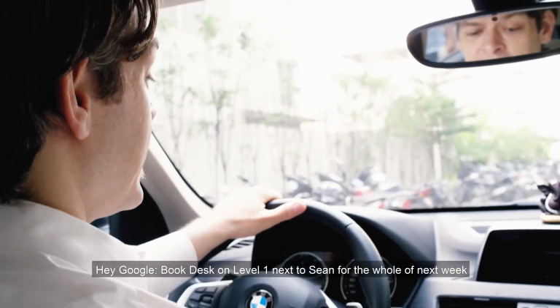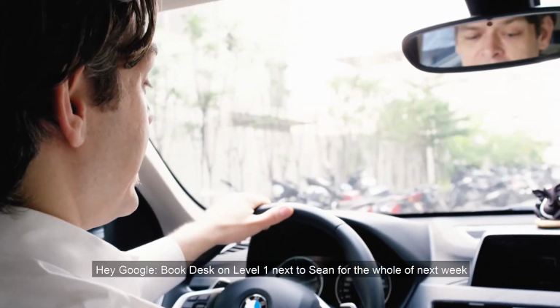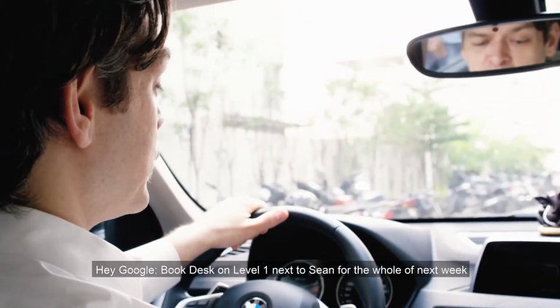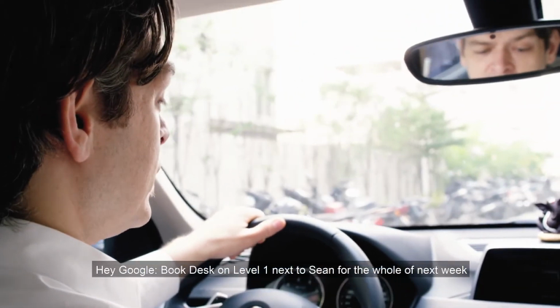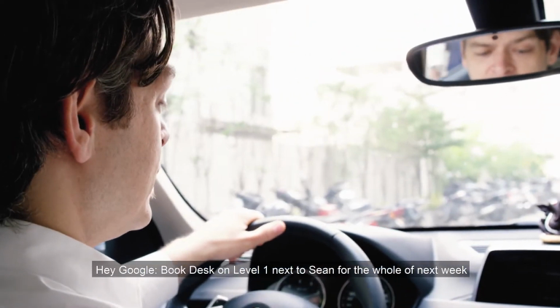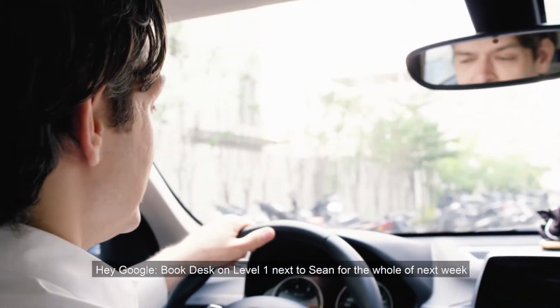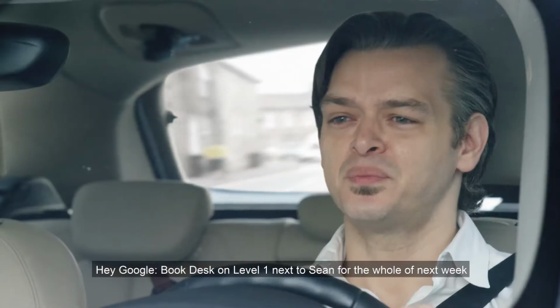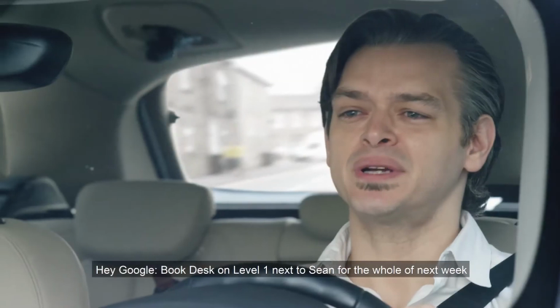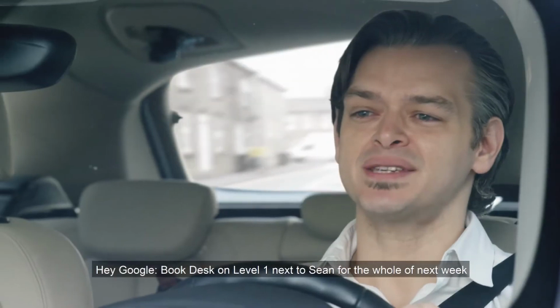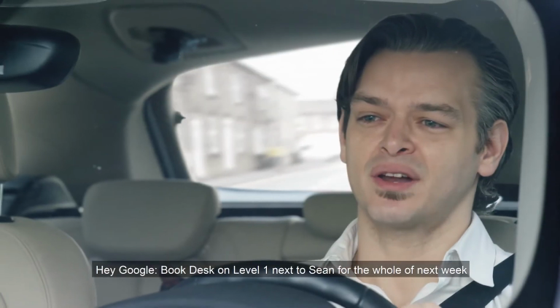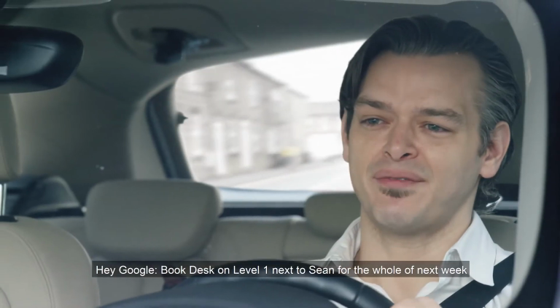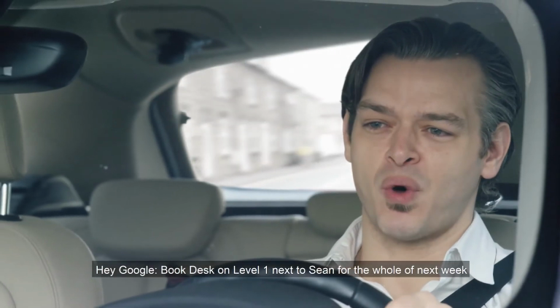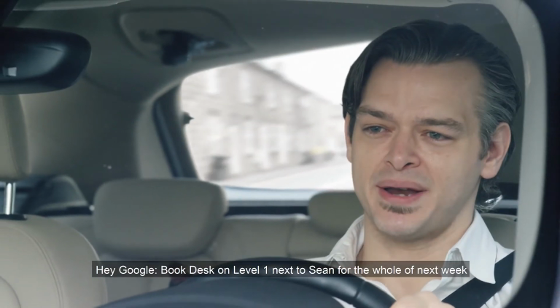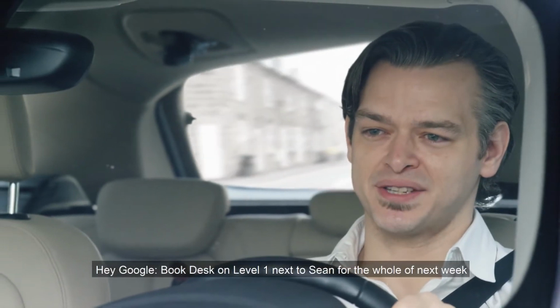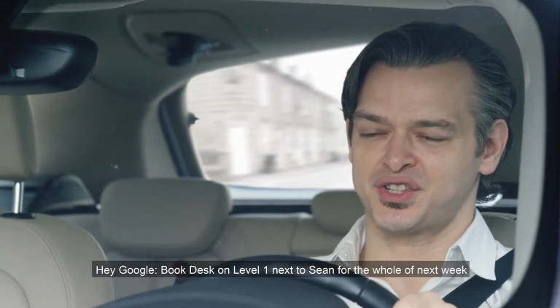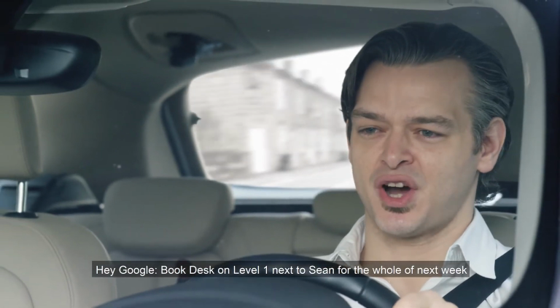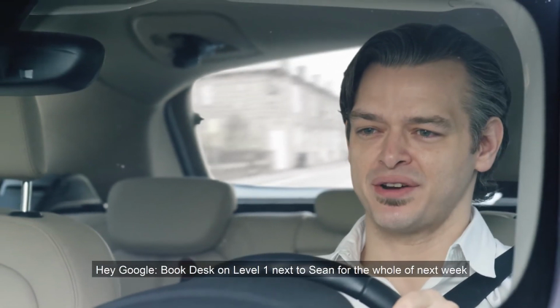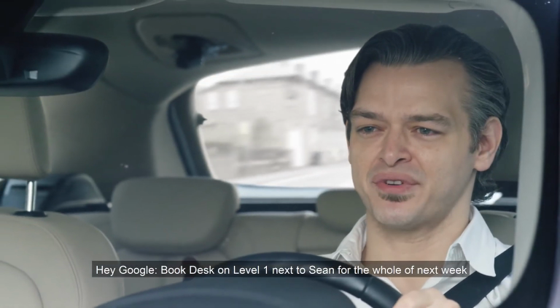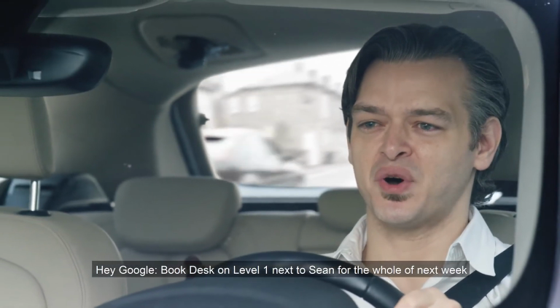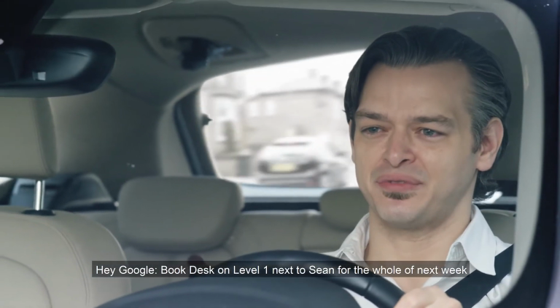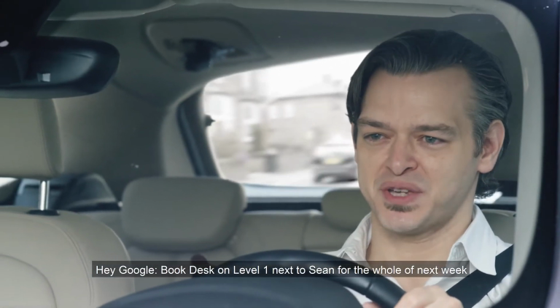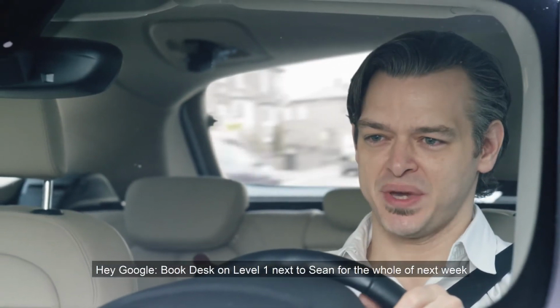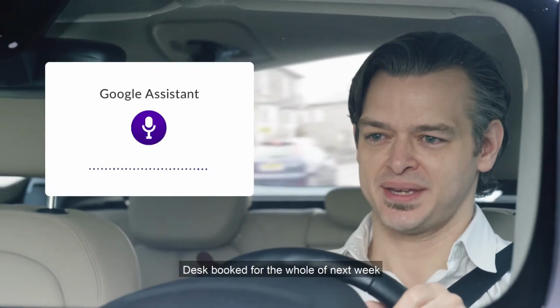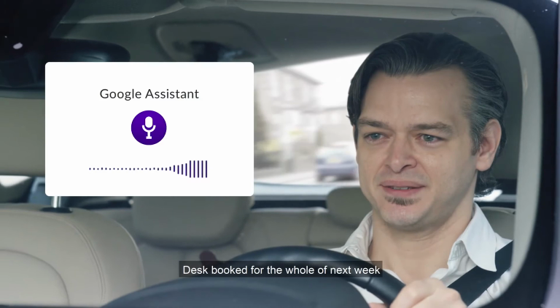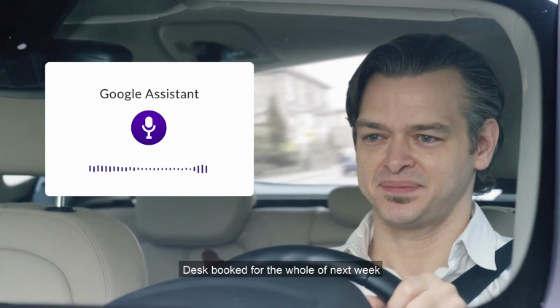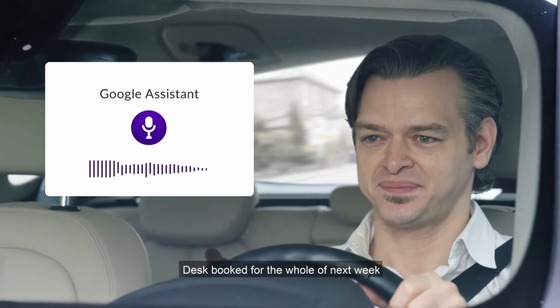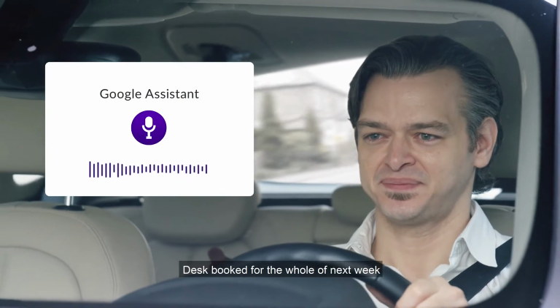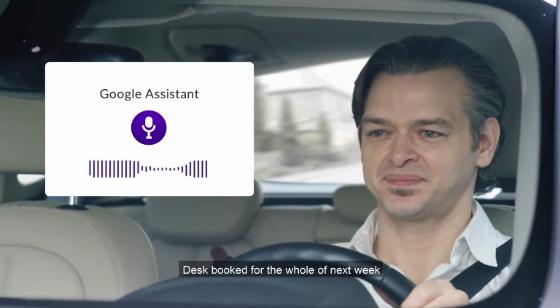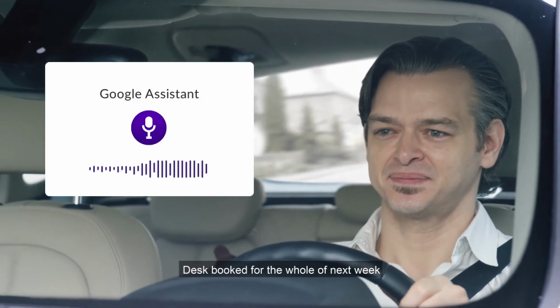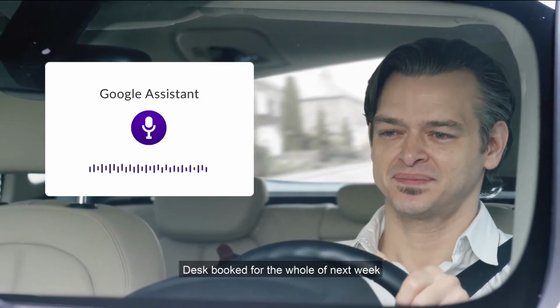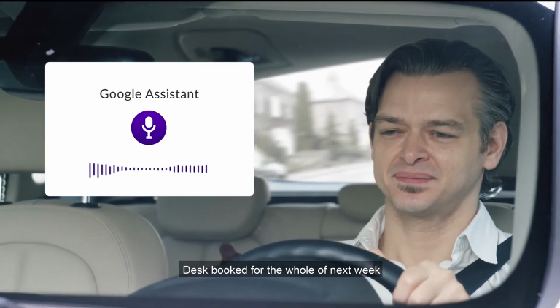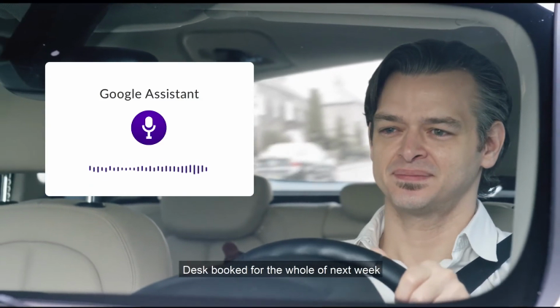Hey Google, book desk on level one next to Sean for the whole of next week. Desk booked for the whole of next week.